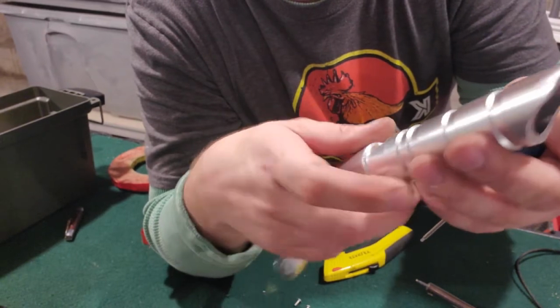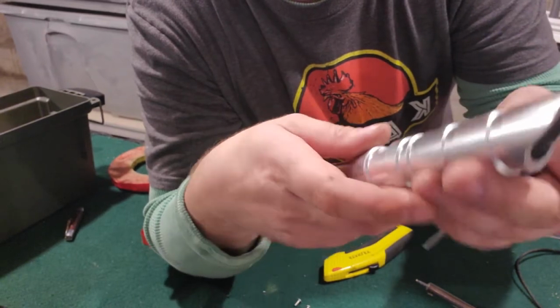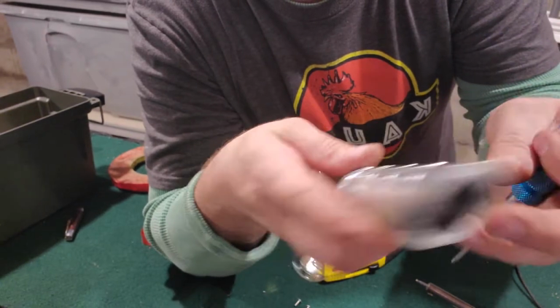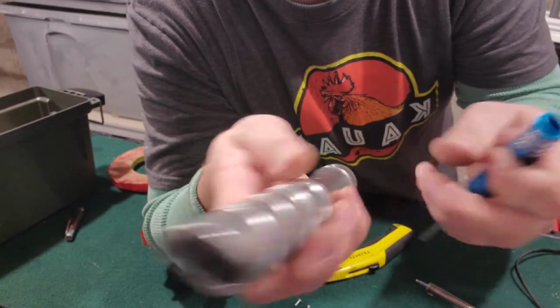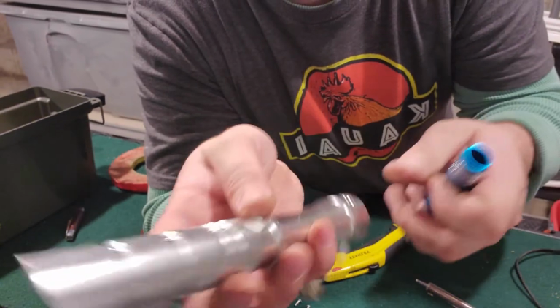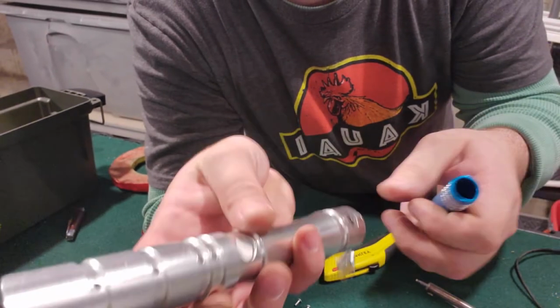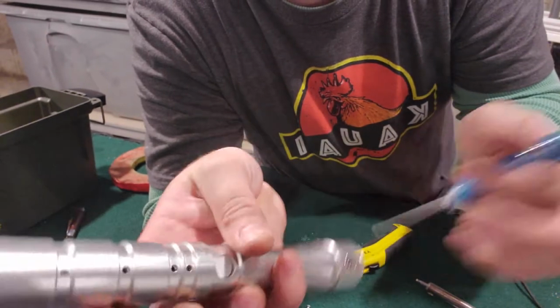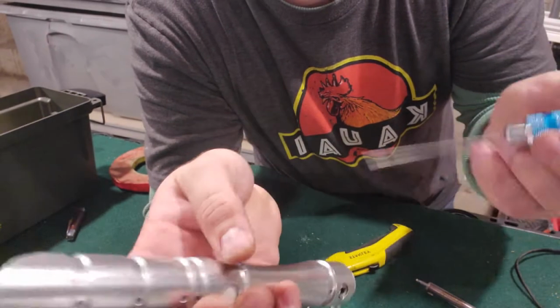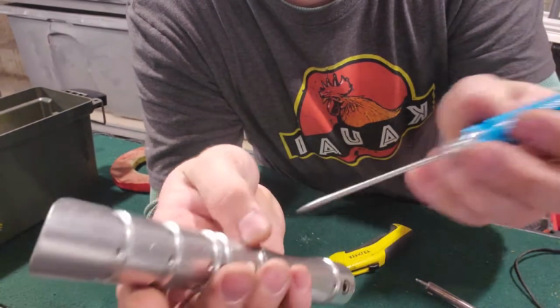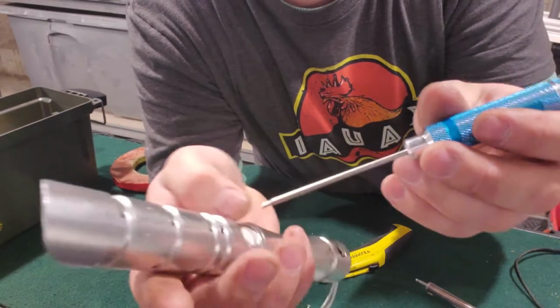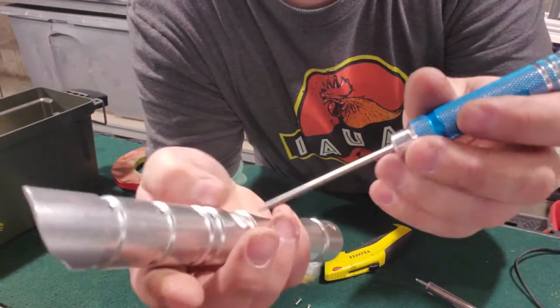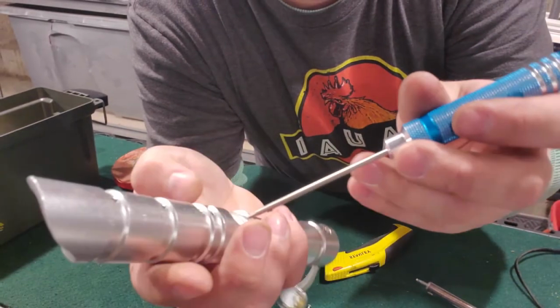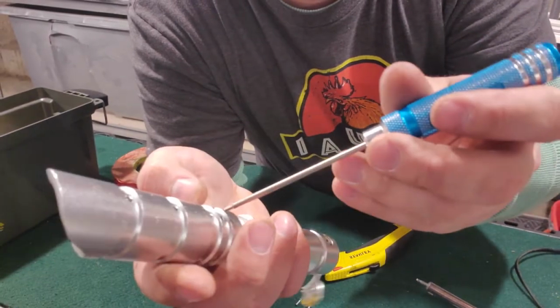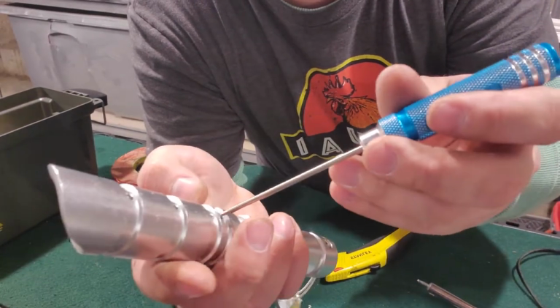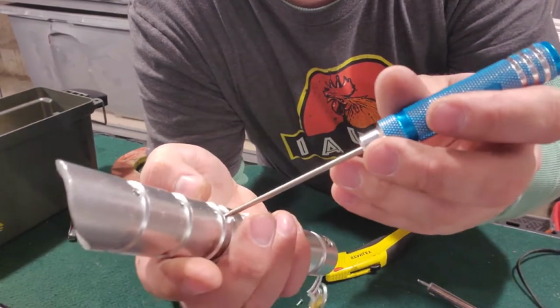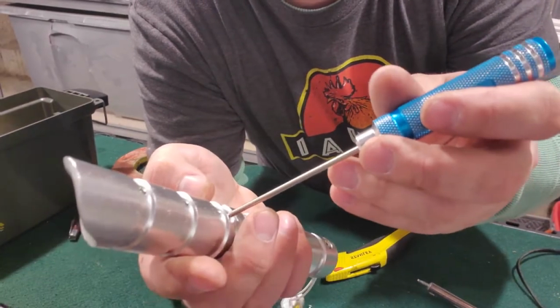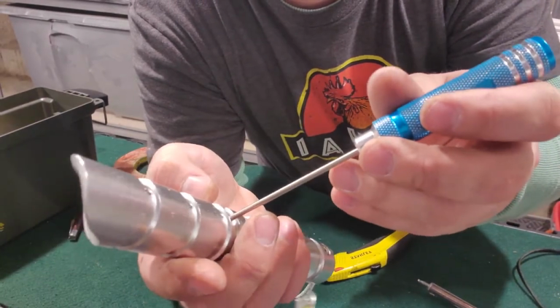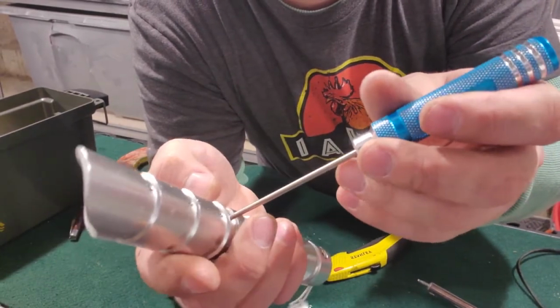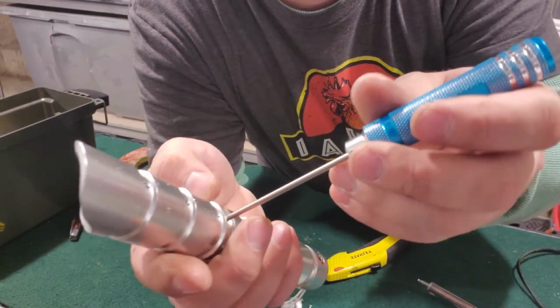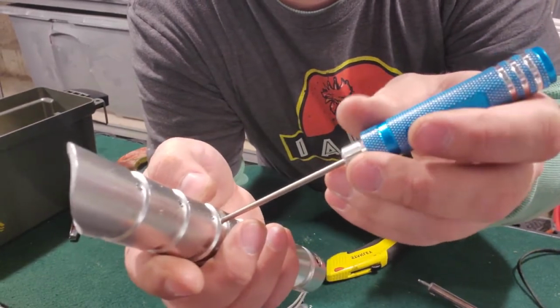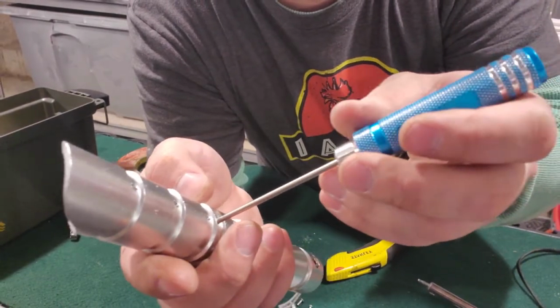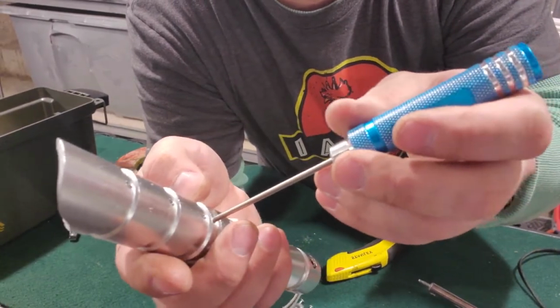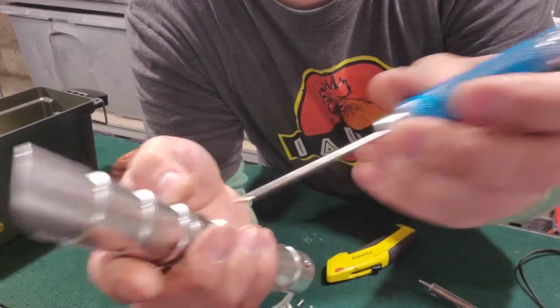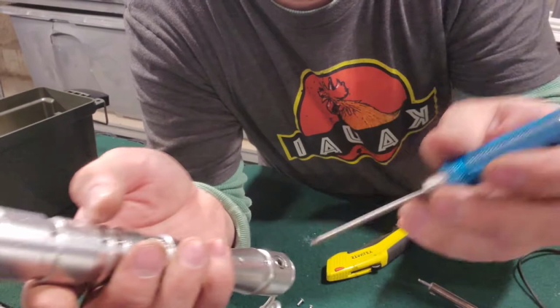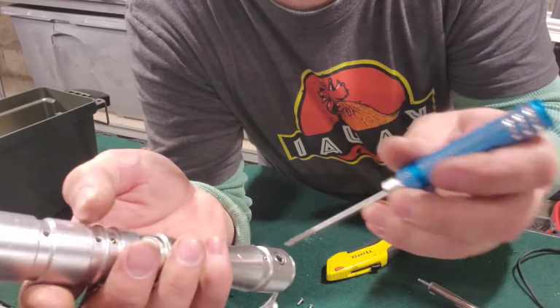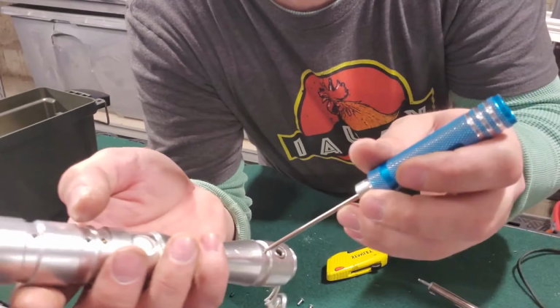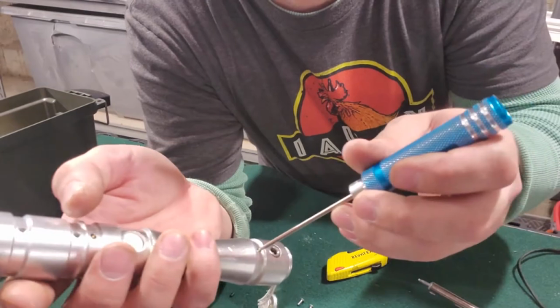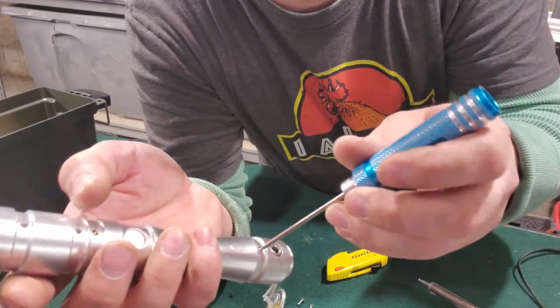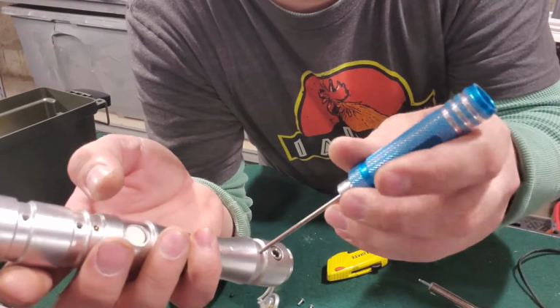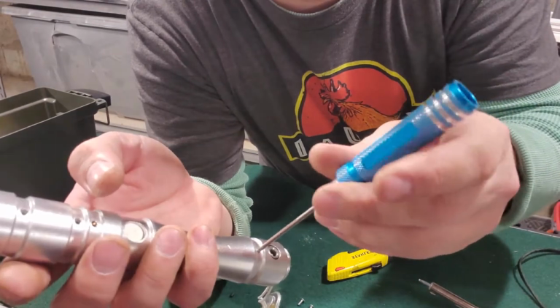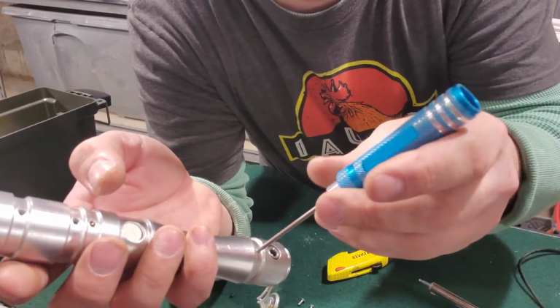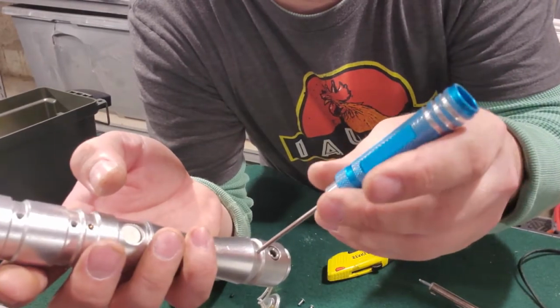Now just getting this in place where I can get the switch lined up. I got the recharge port lined up and the on-off switch. Now I just gotta put in the two chassis mounting screws right here.